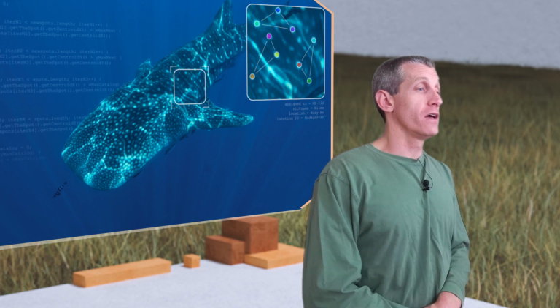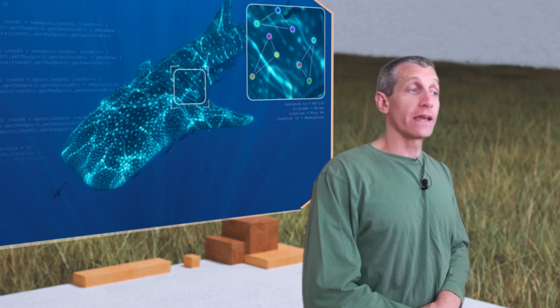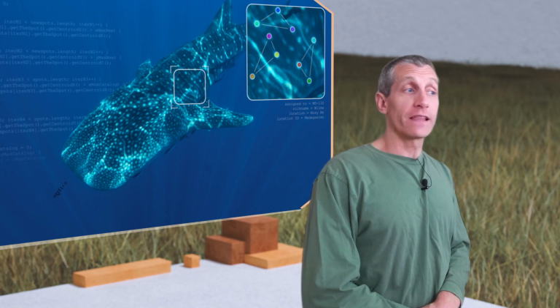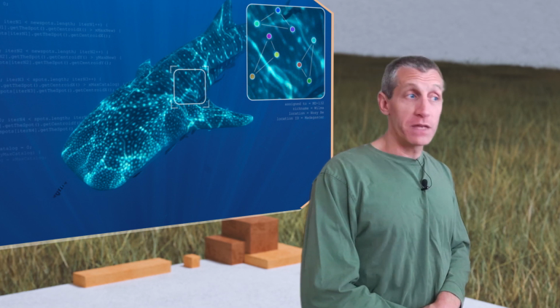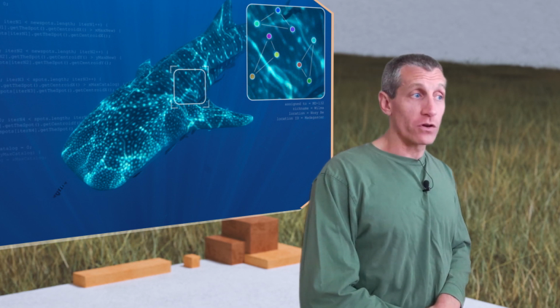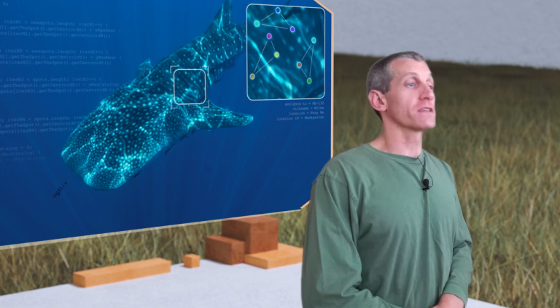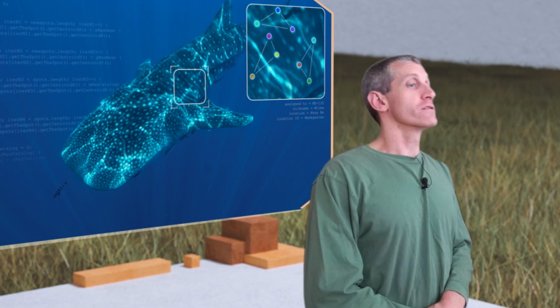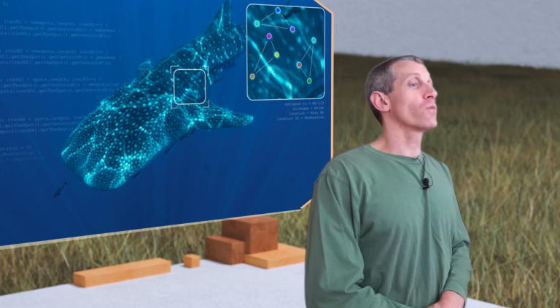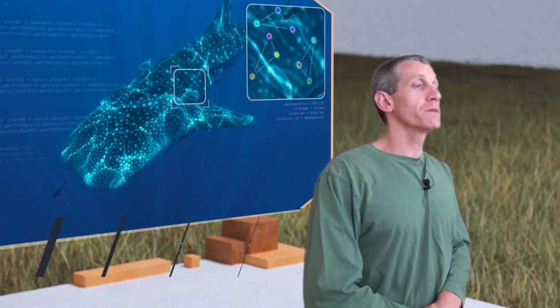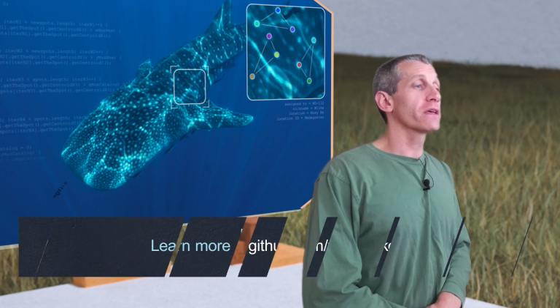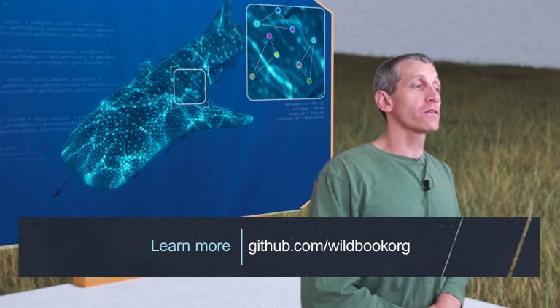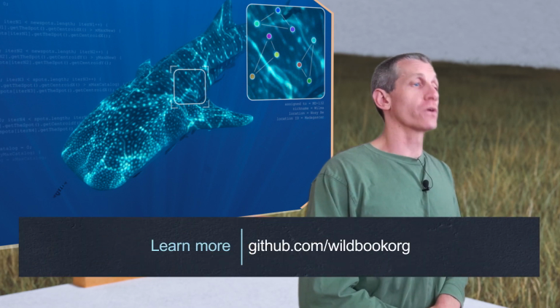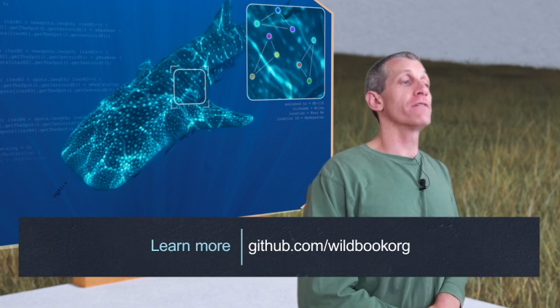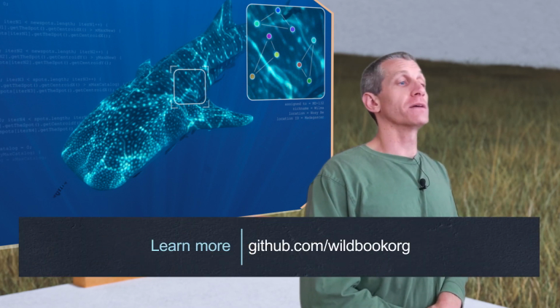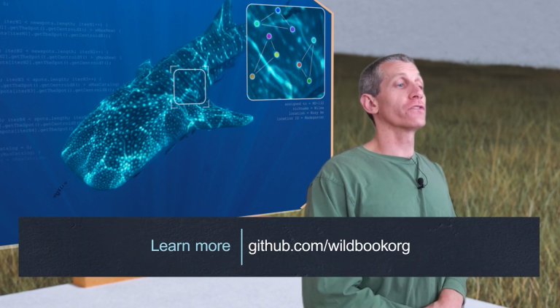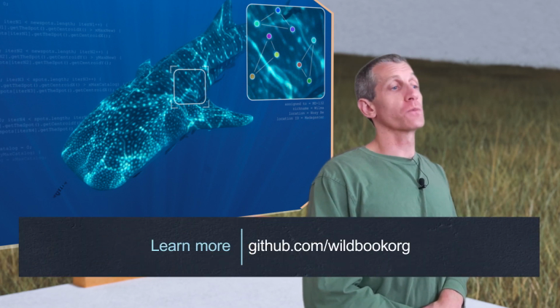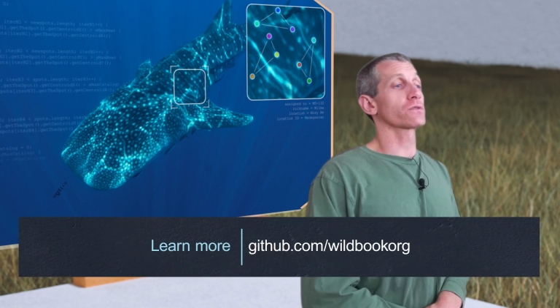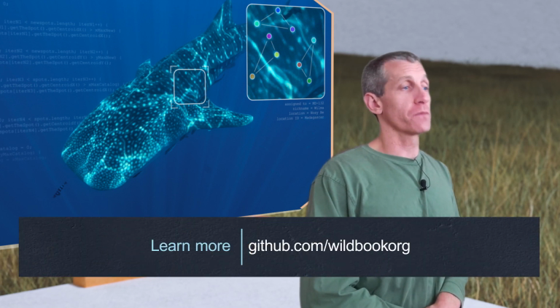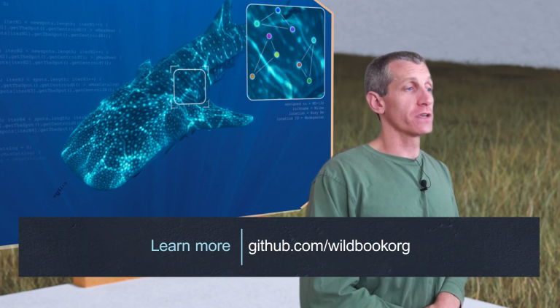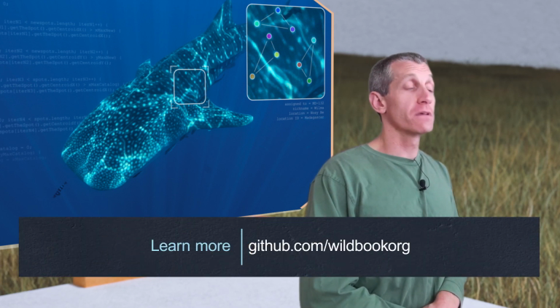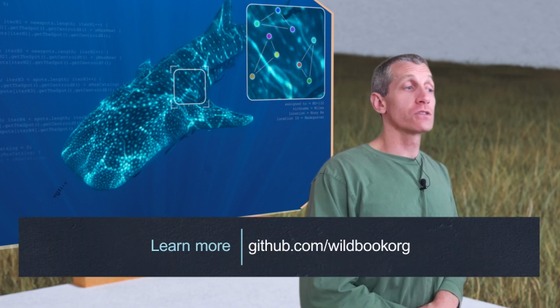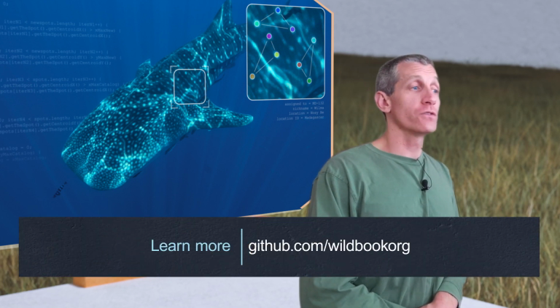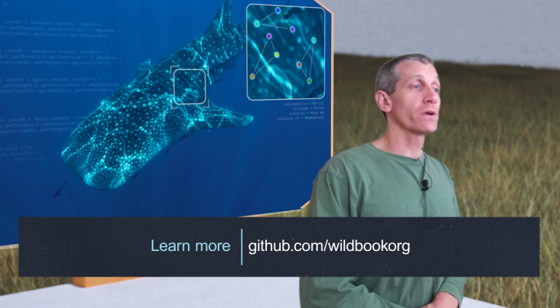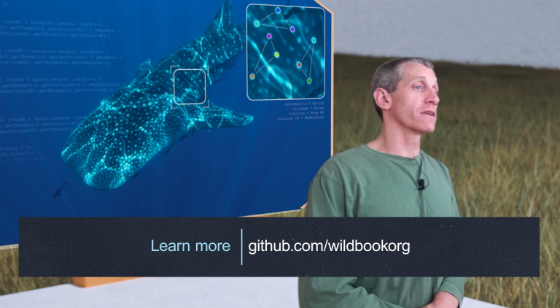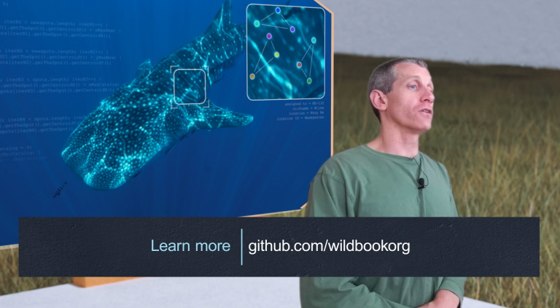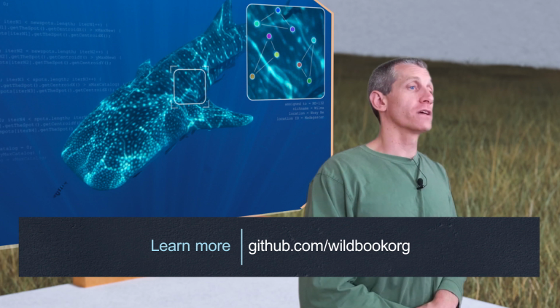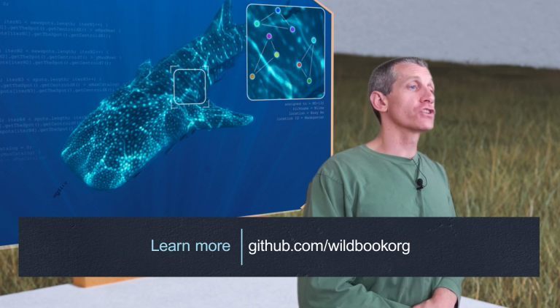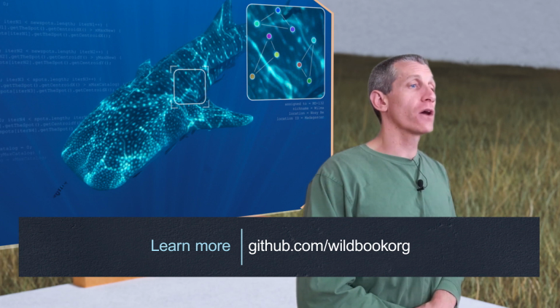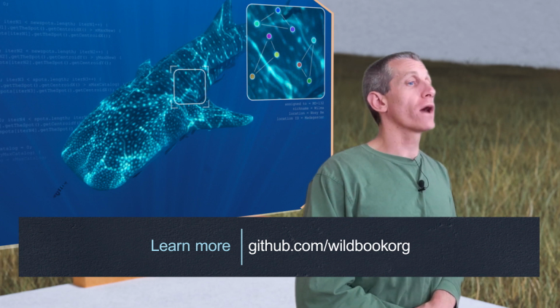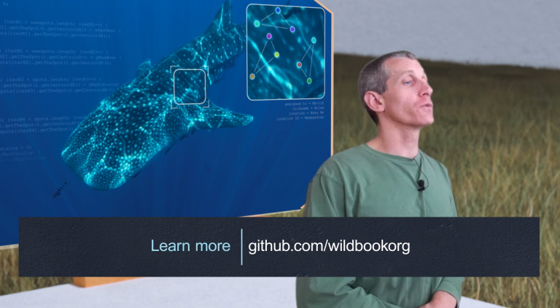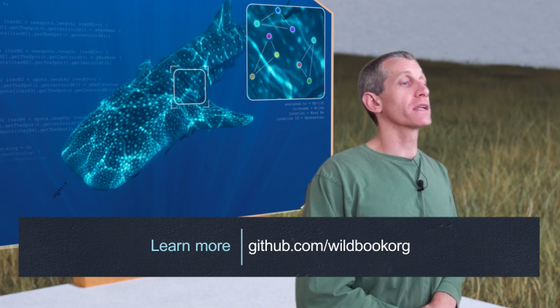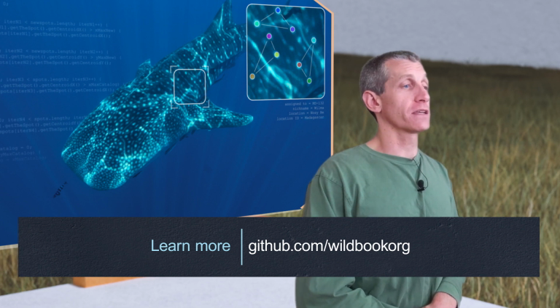And like many of our grantees, WildMe makes their work available to the open source community. So if you want to get involved, check out WildMe on GitHub.